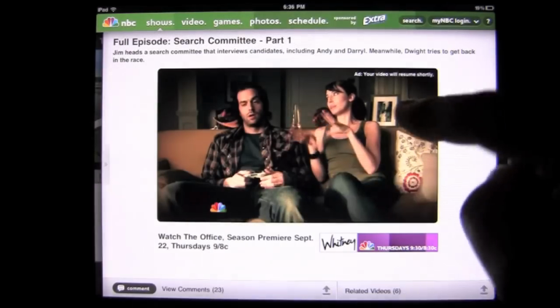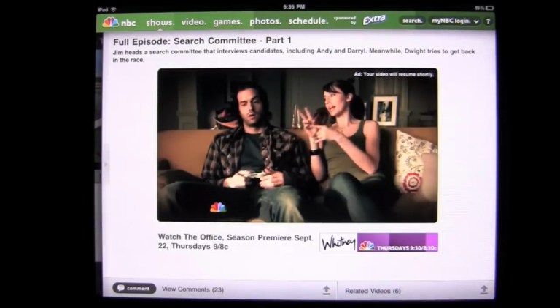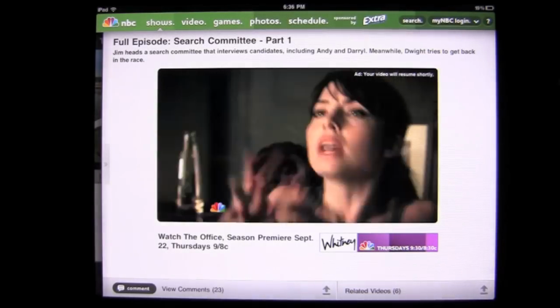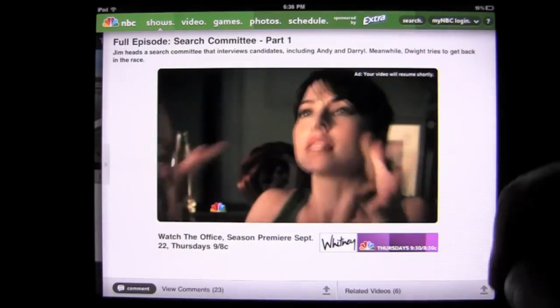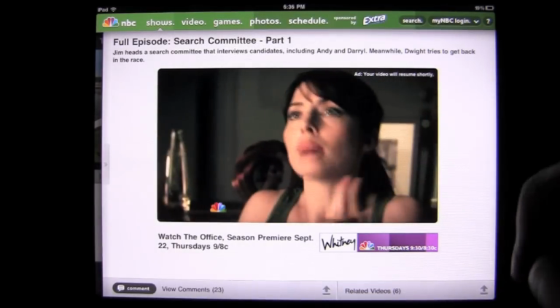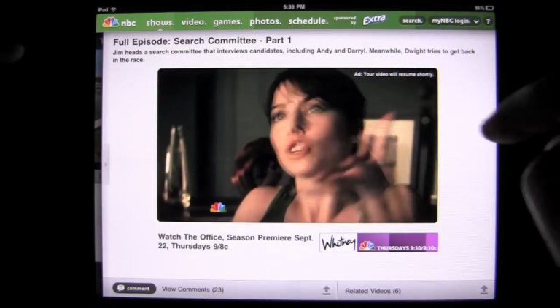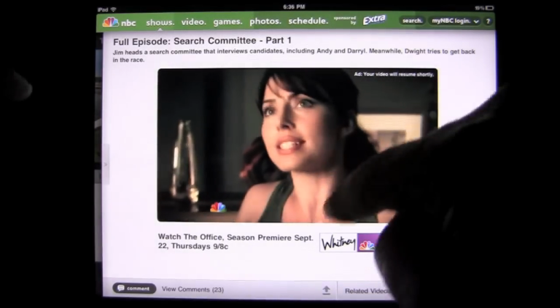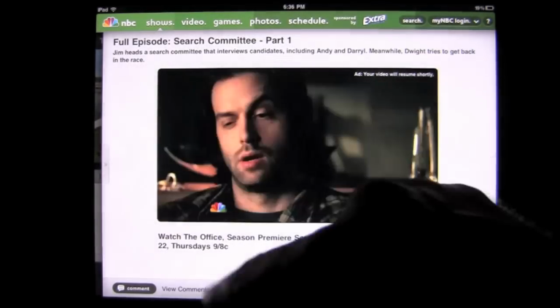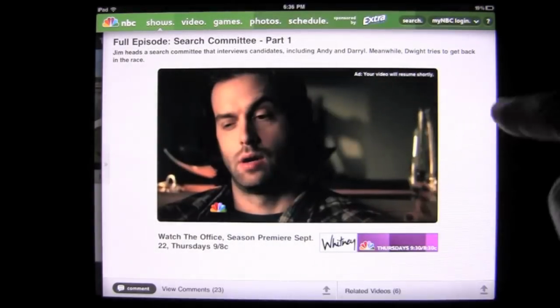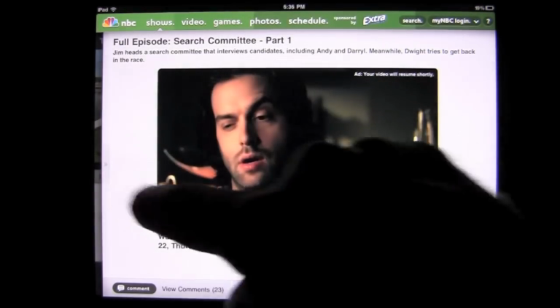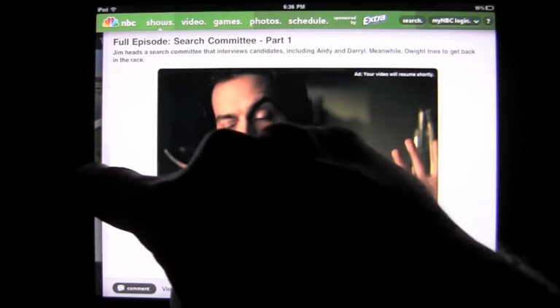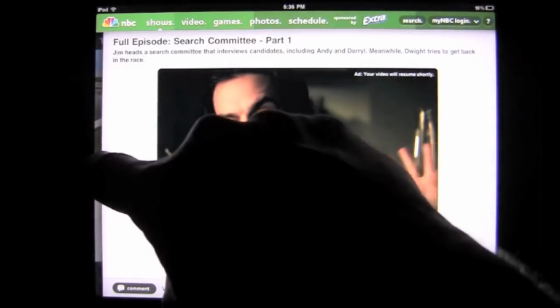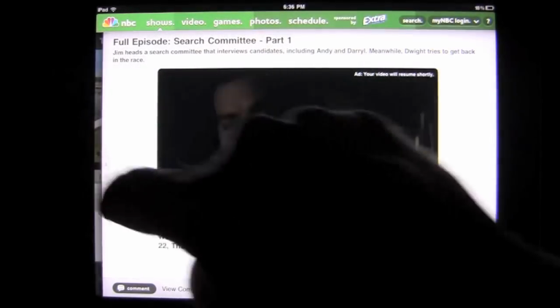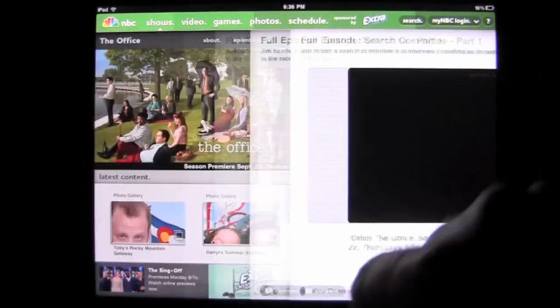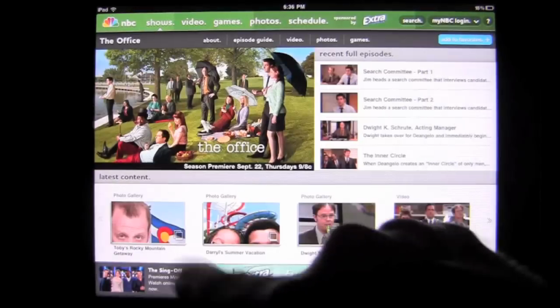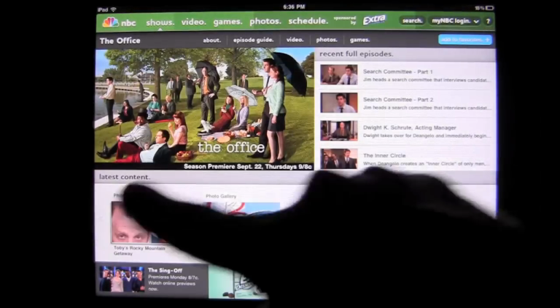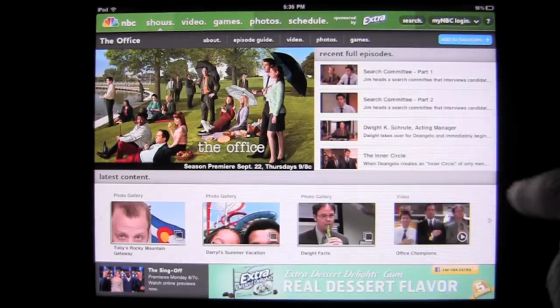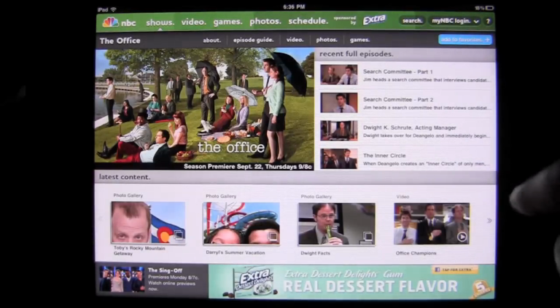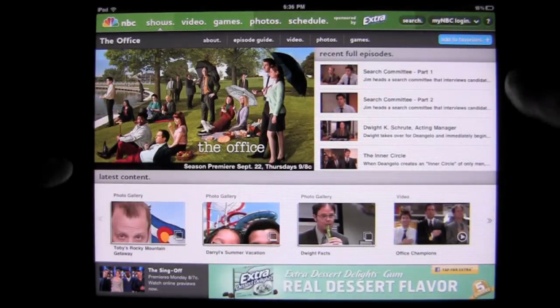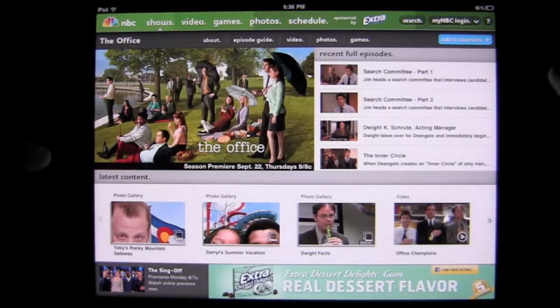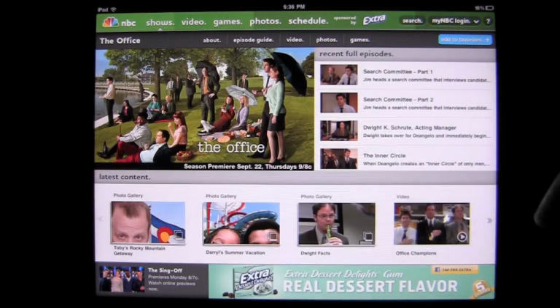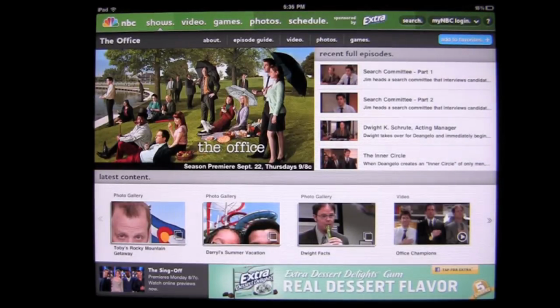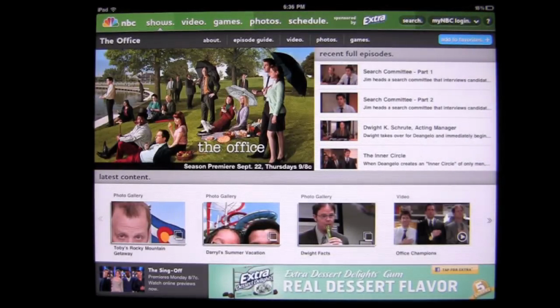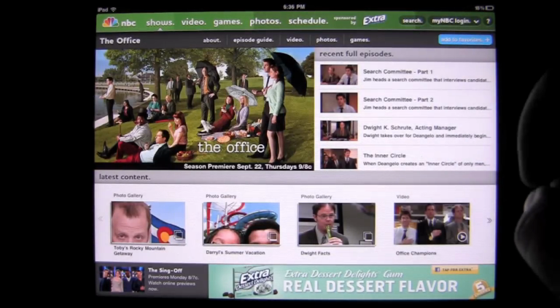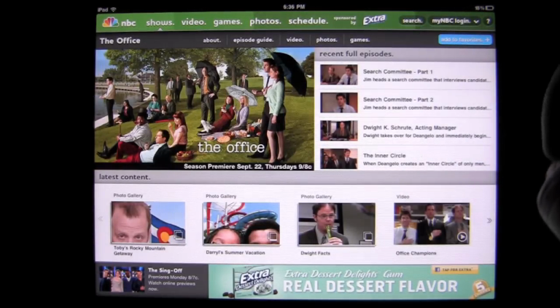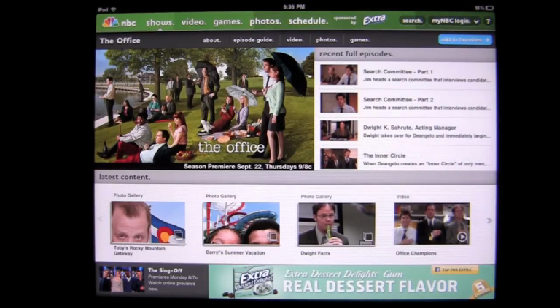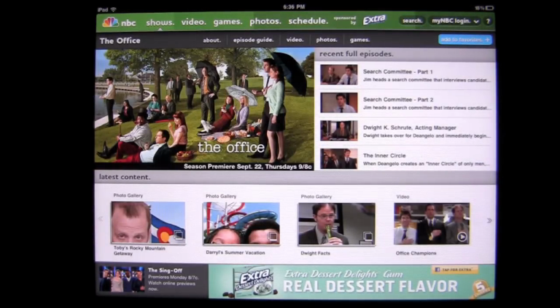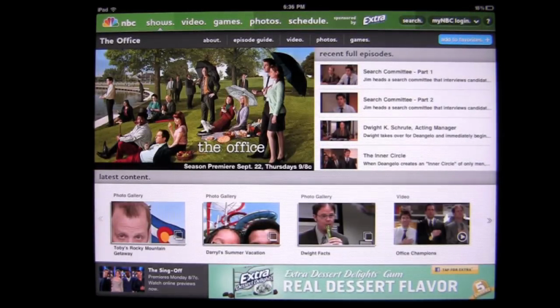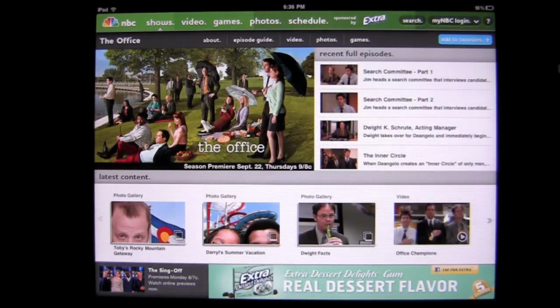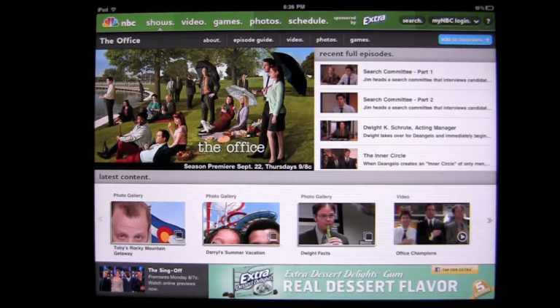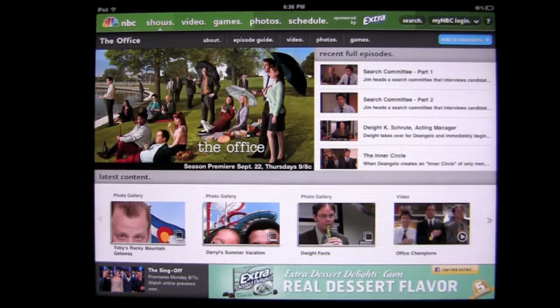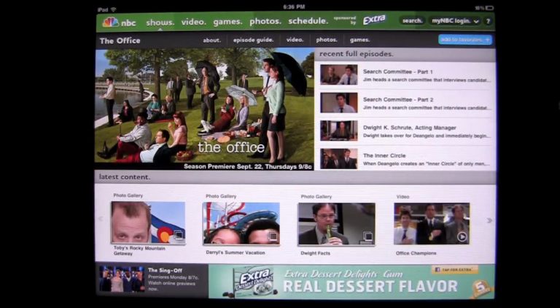We're not going to sit and watch a full episode. The navigation is subtle and you're going to have to get used to it — it took me a little bit to get used to.